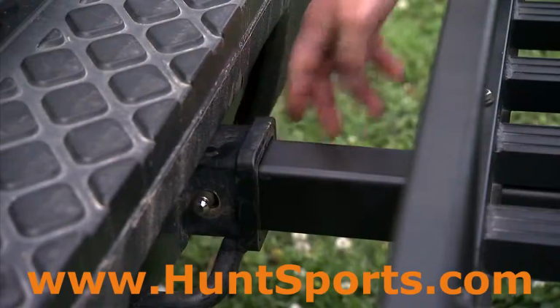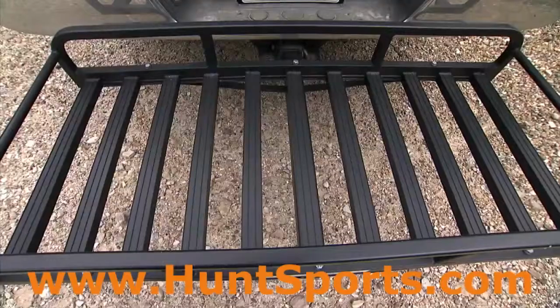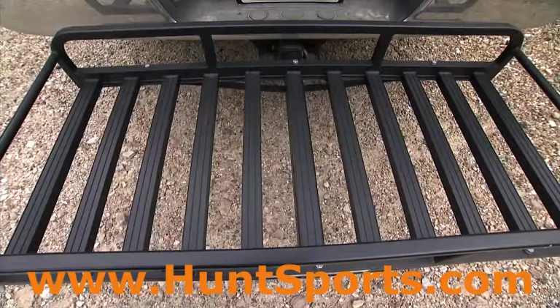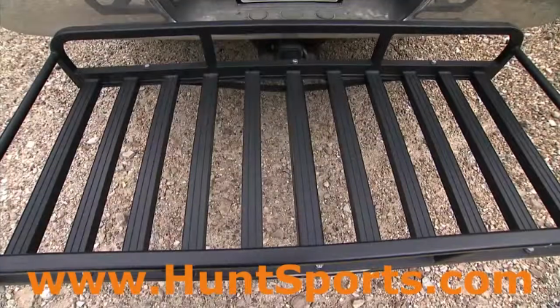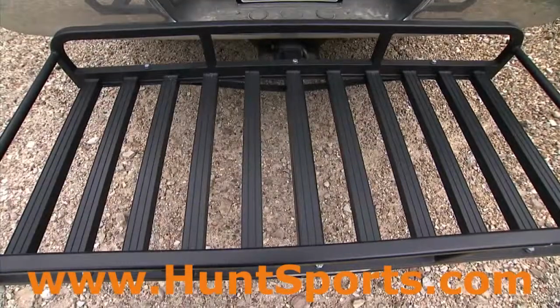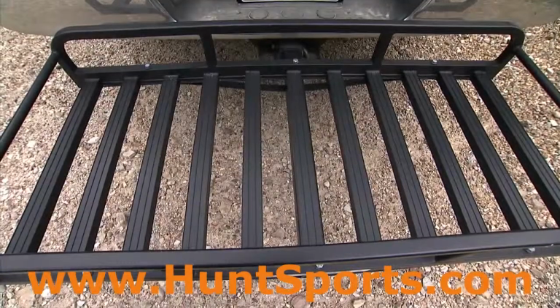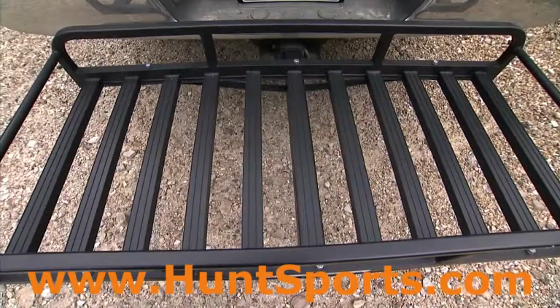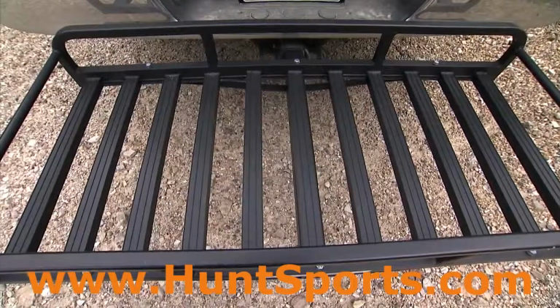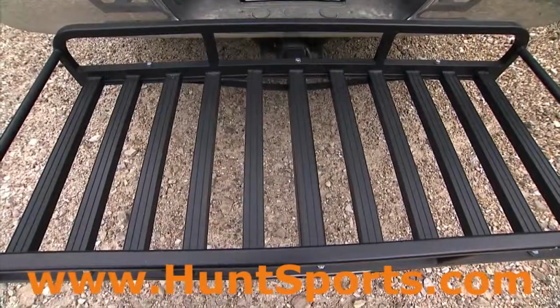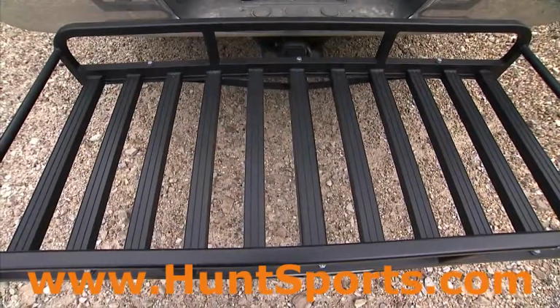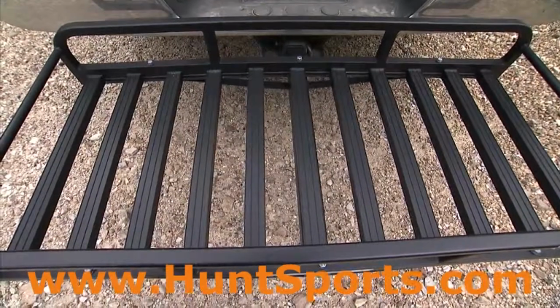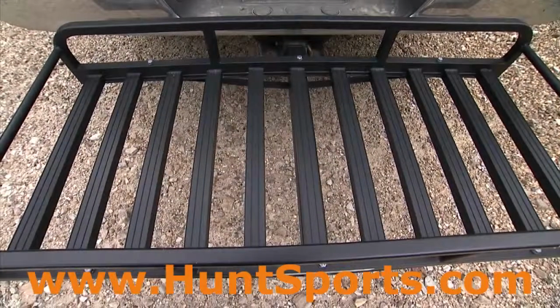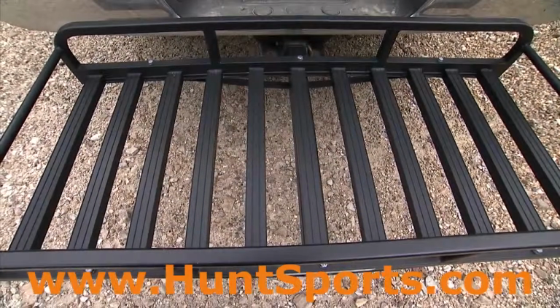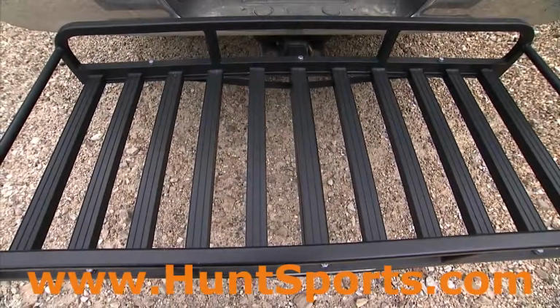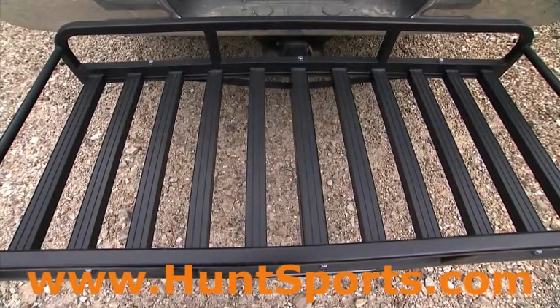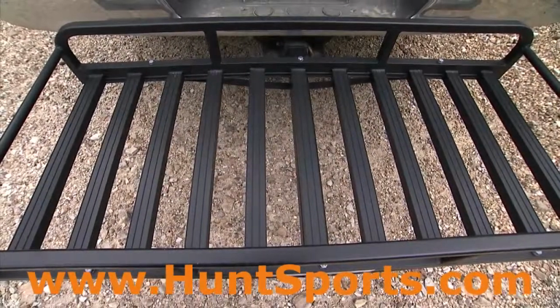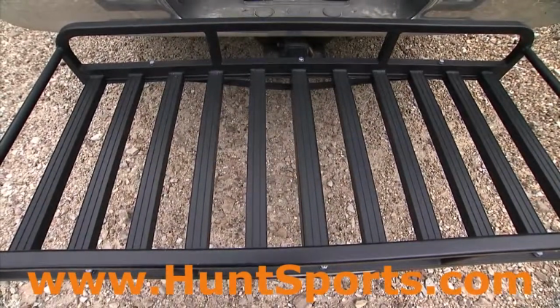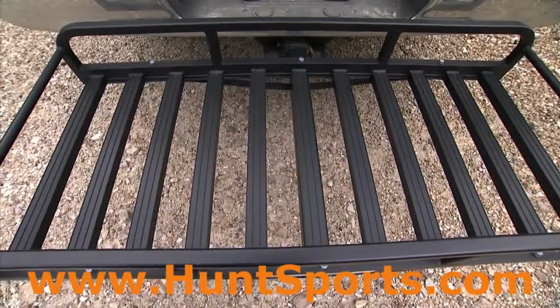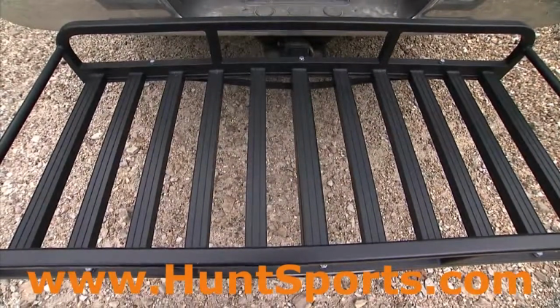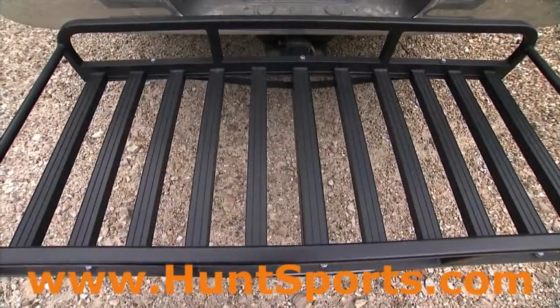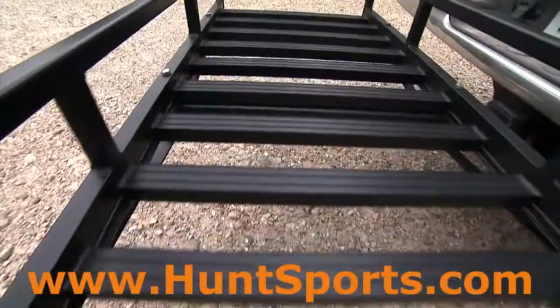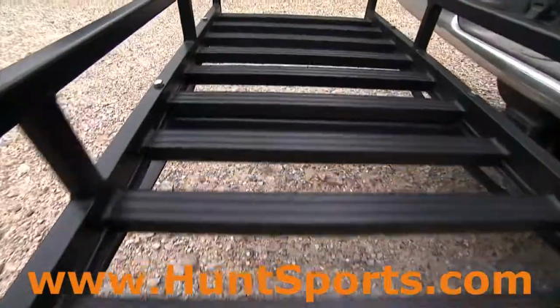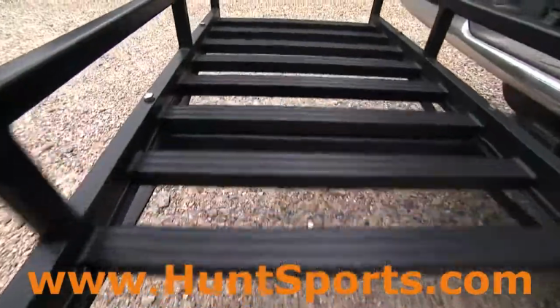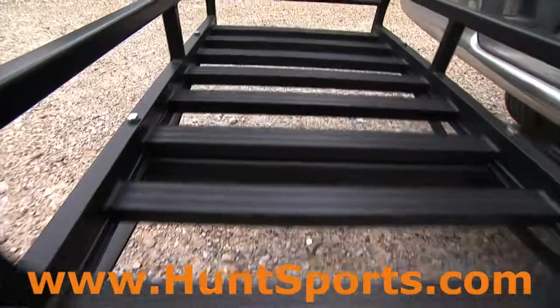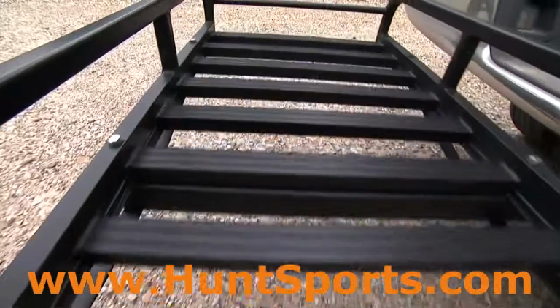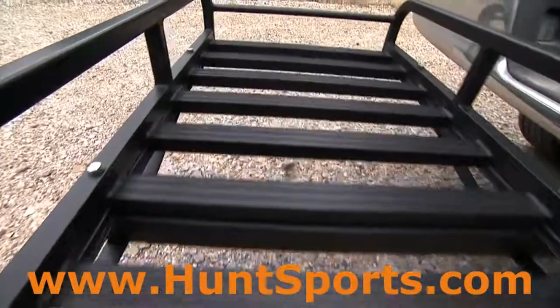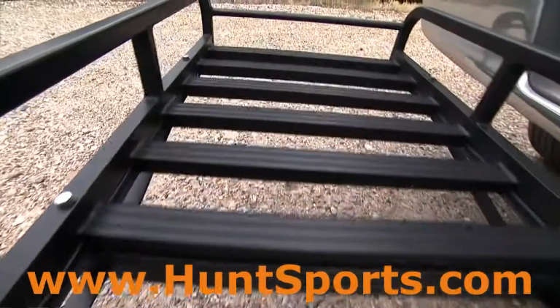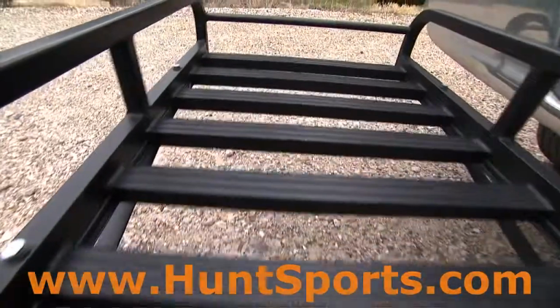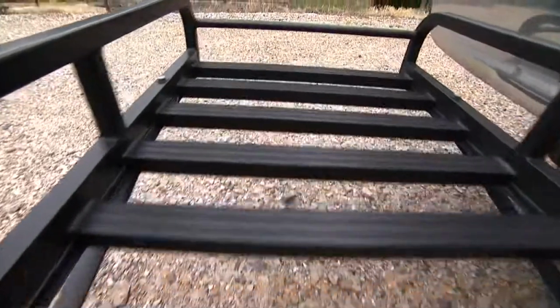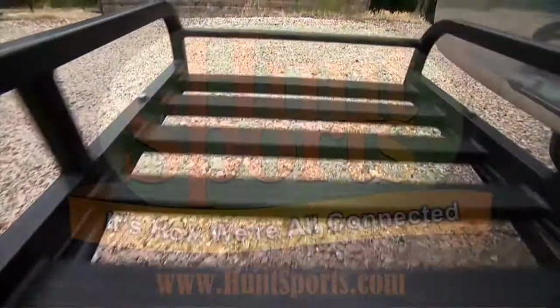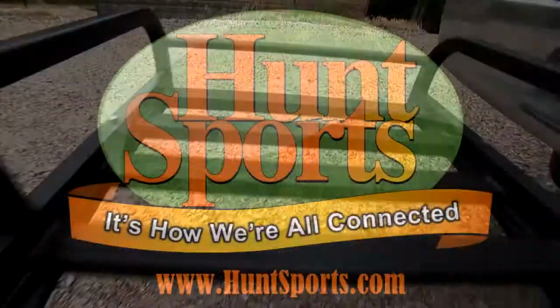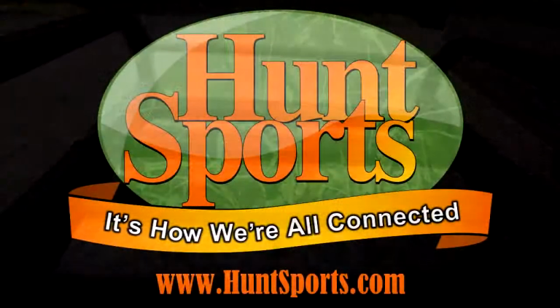The Hitch & Ride is a 50 by 20-inch cargo cradle with 7-inch sides and plenty of tie-down points.